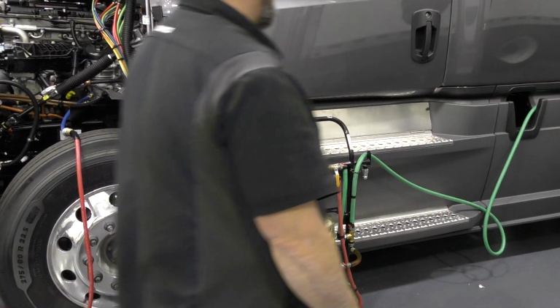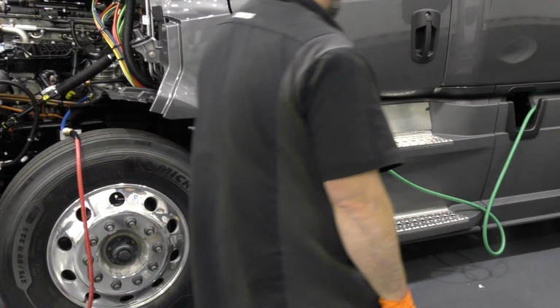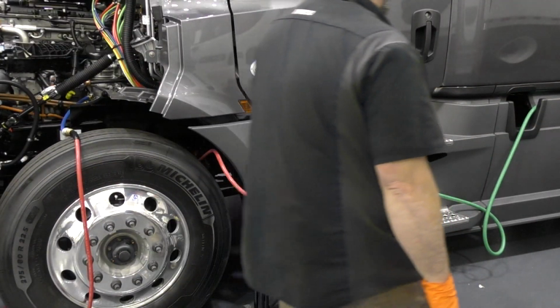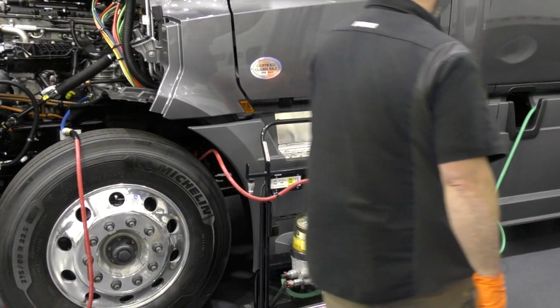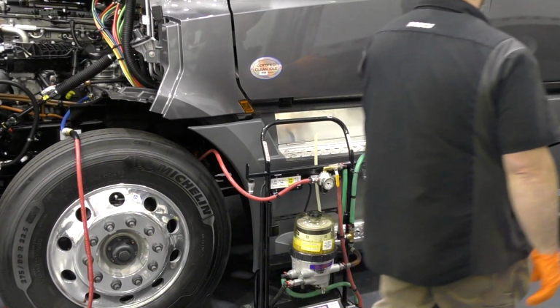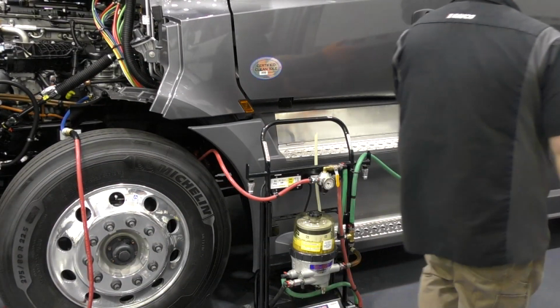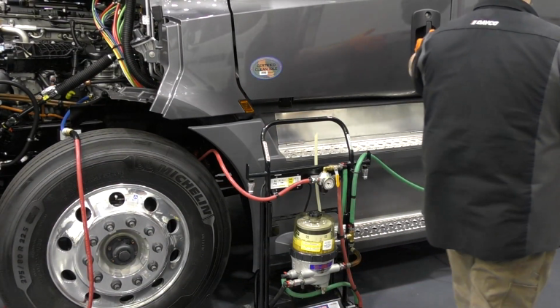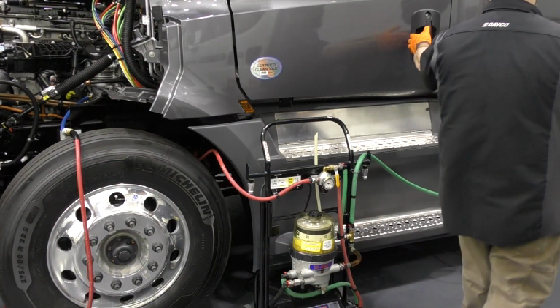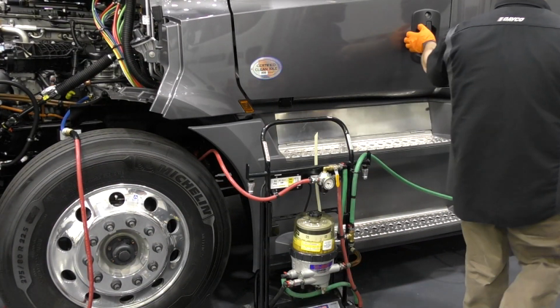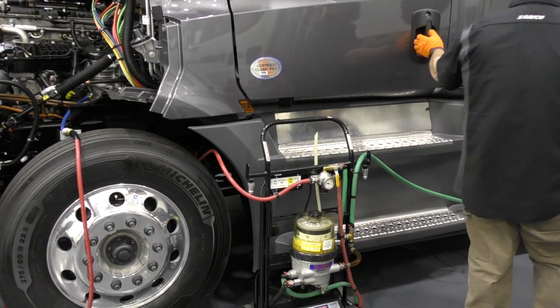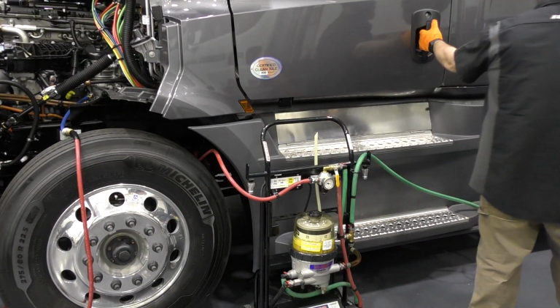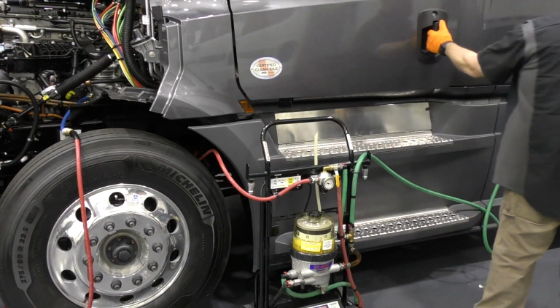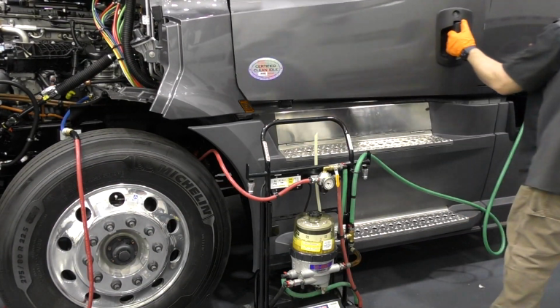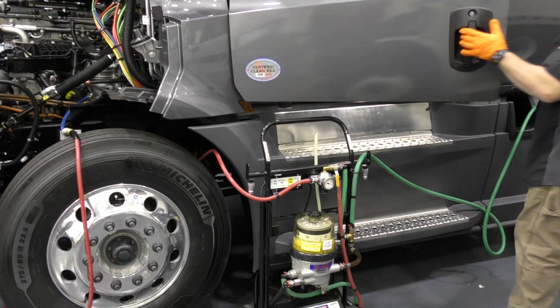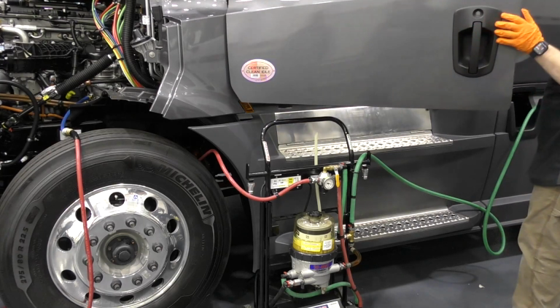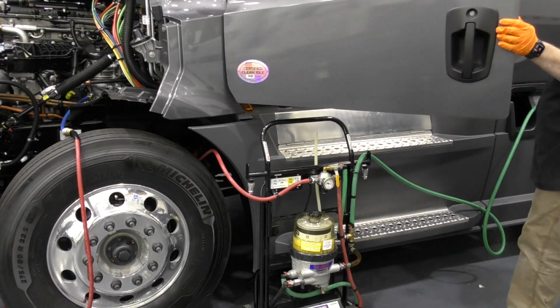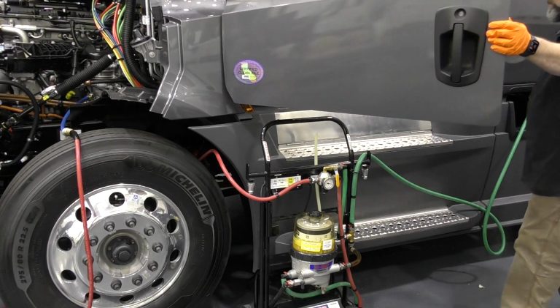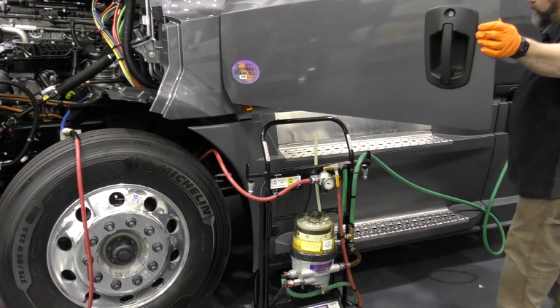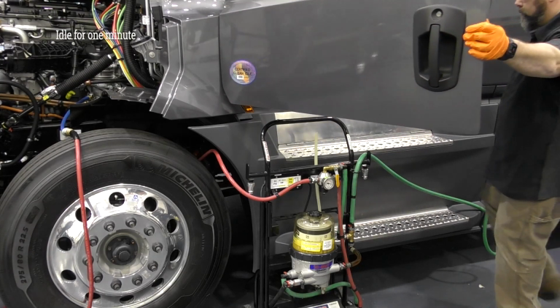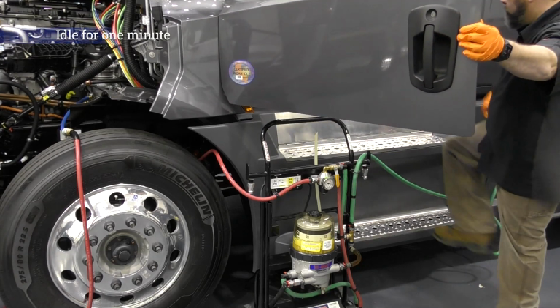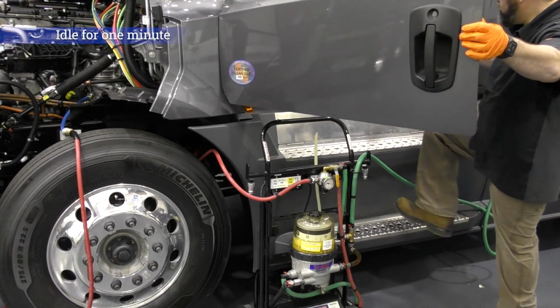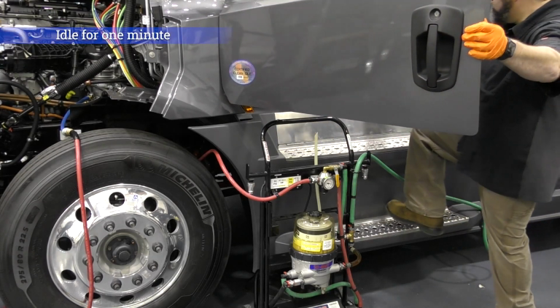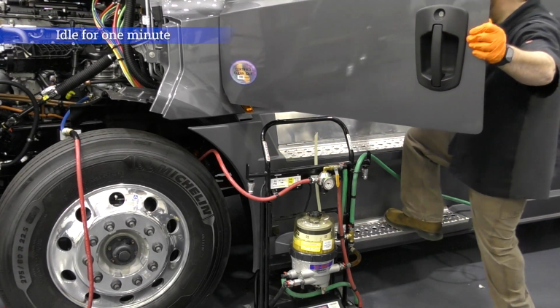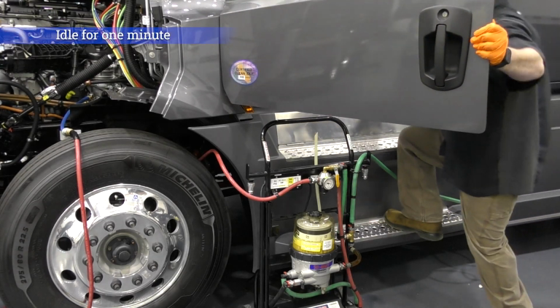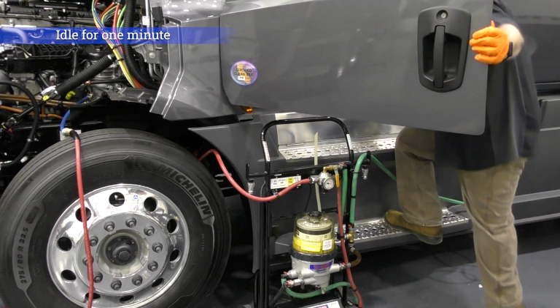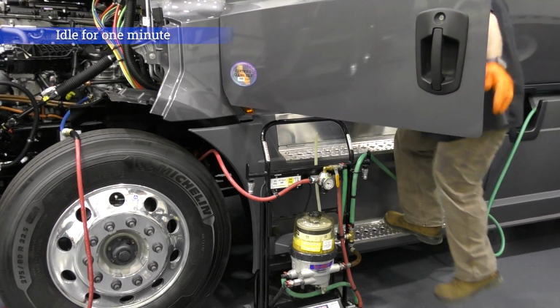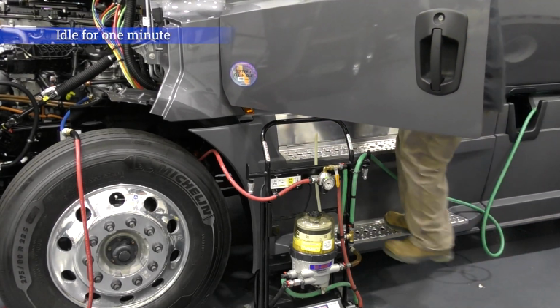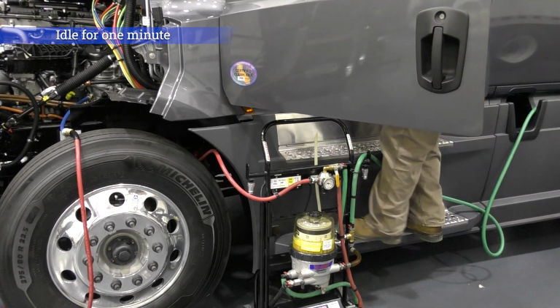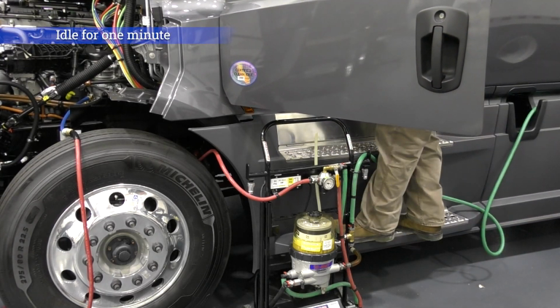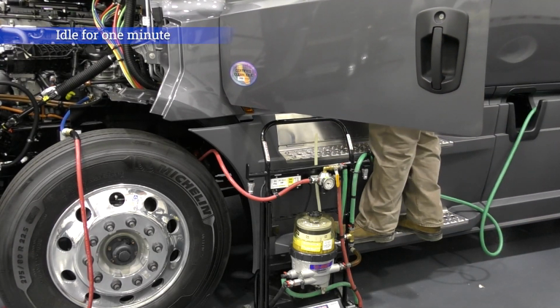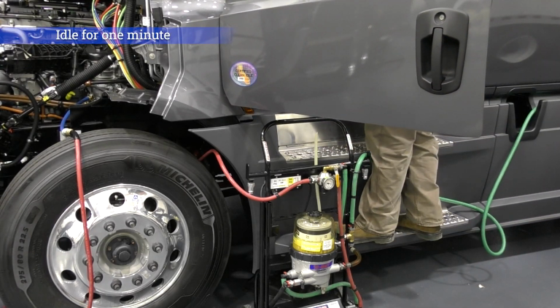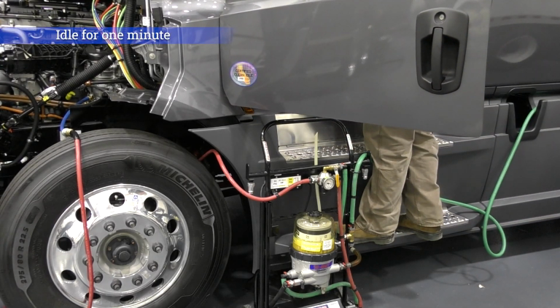After two minutes and with the priming tool still running, start the engine and run the vehicle at idle for one minute.